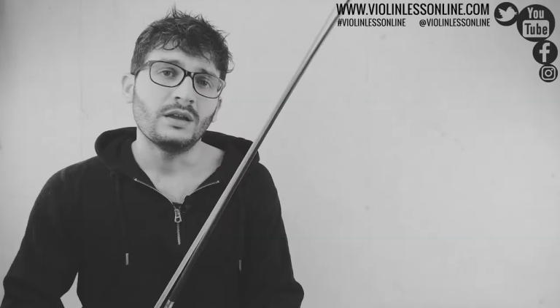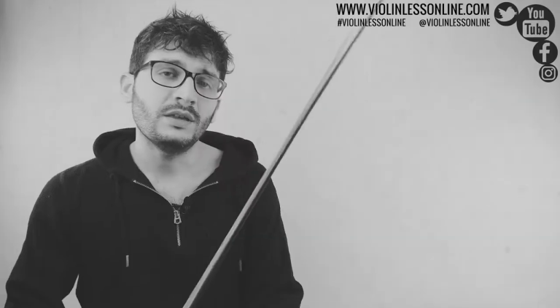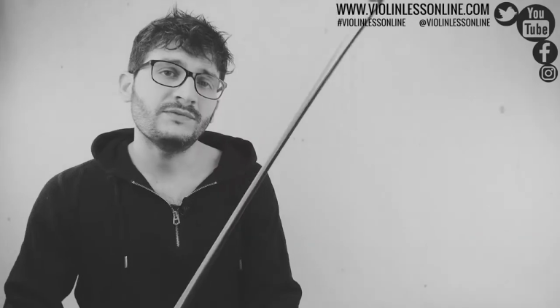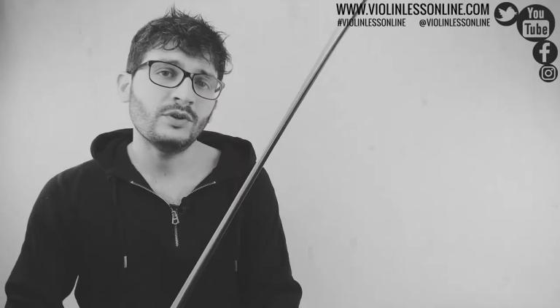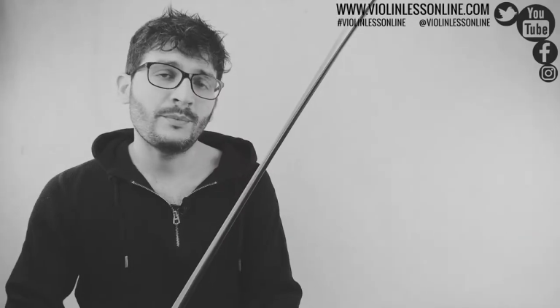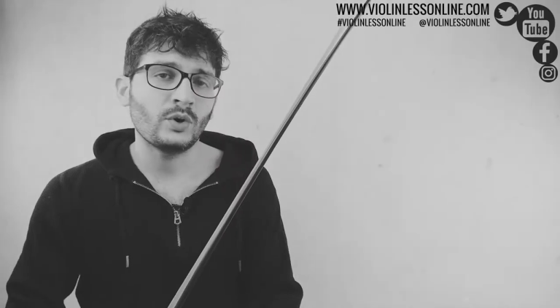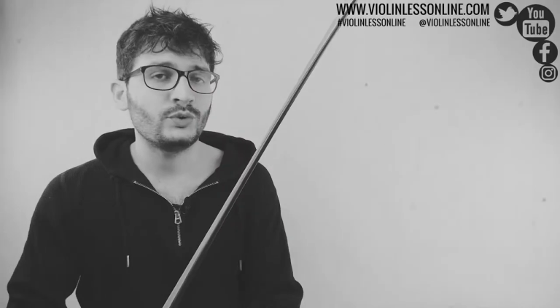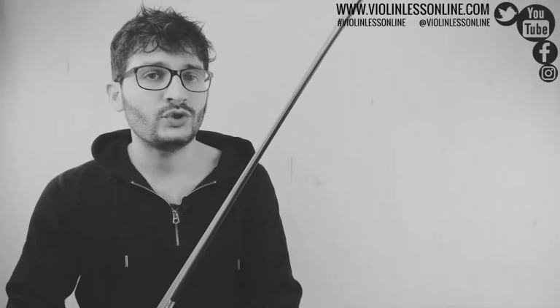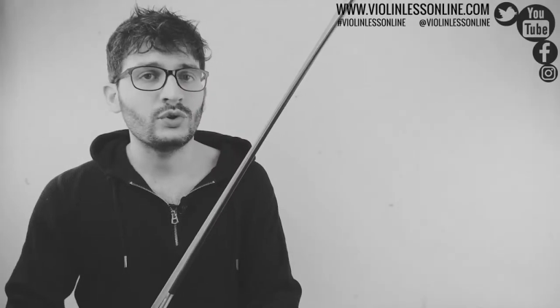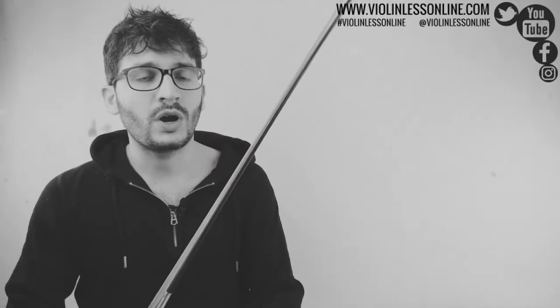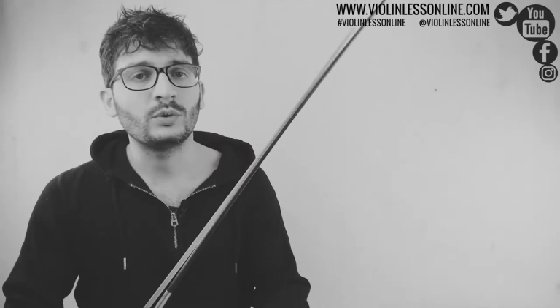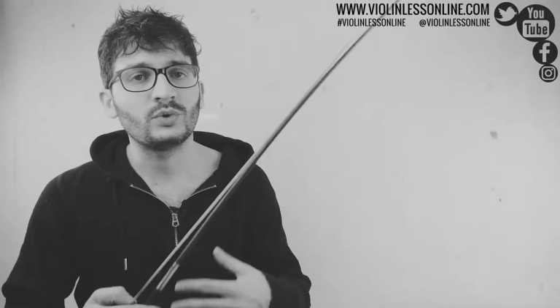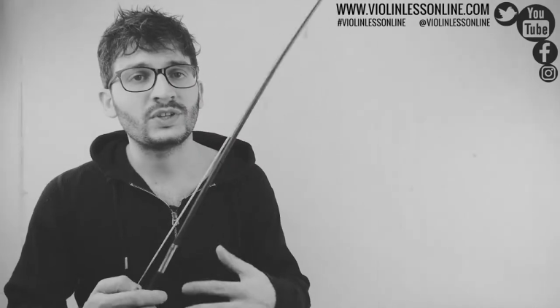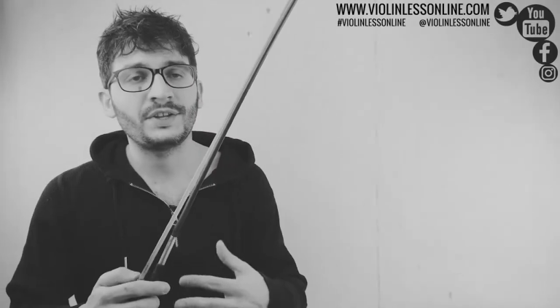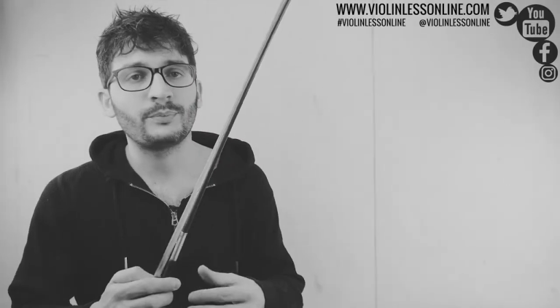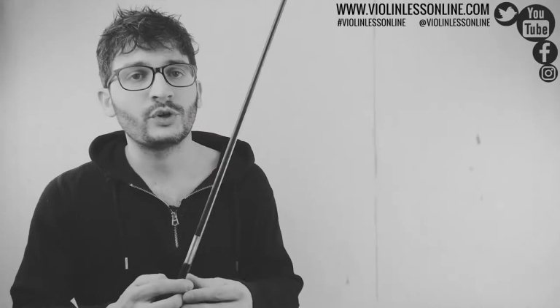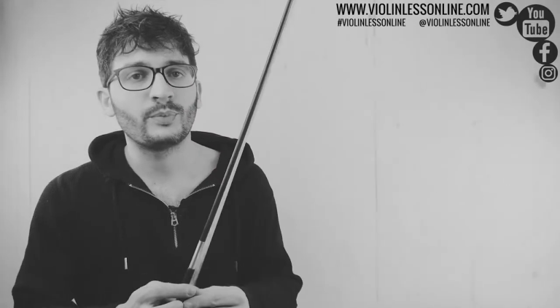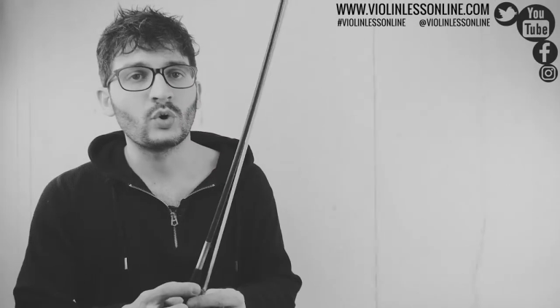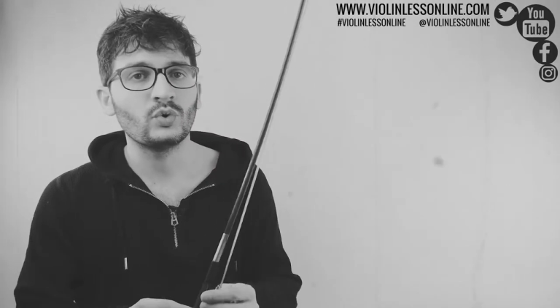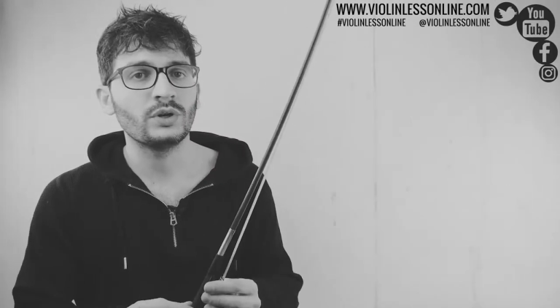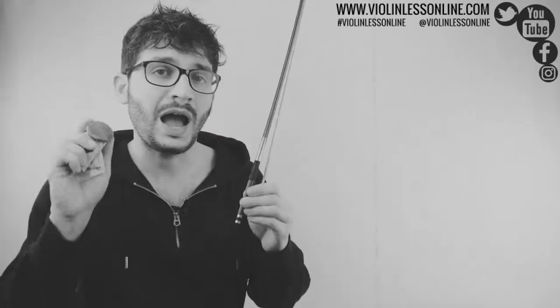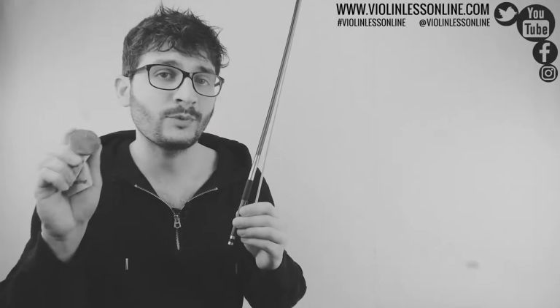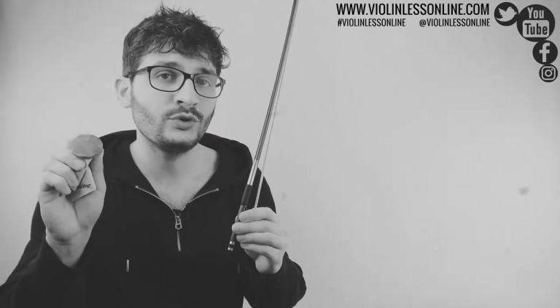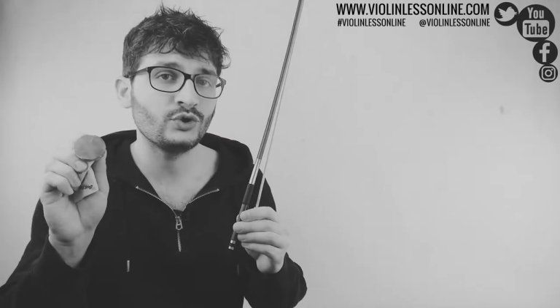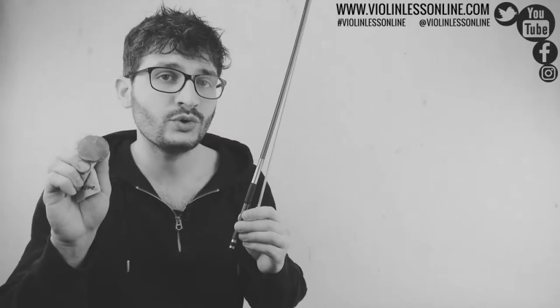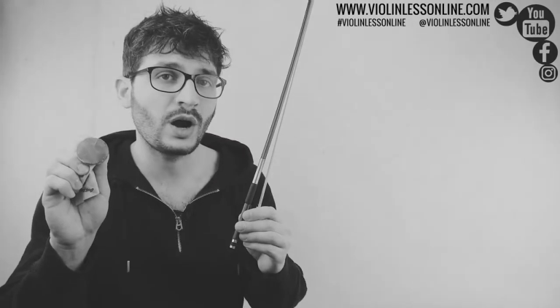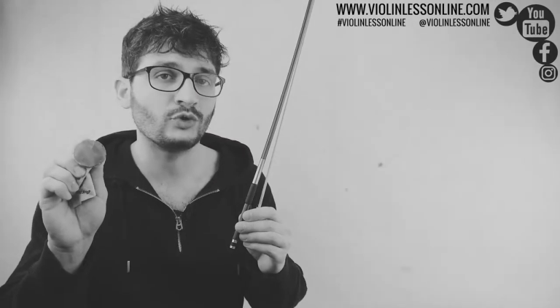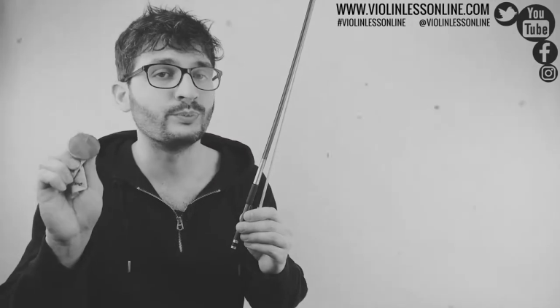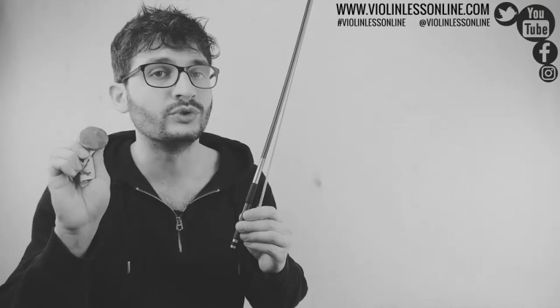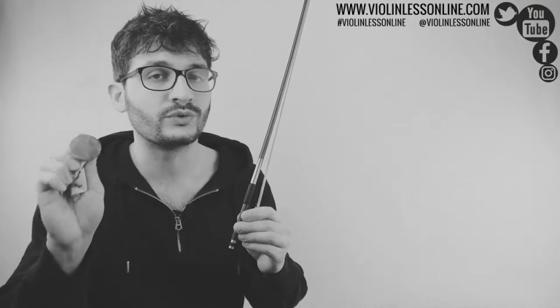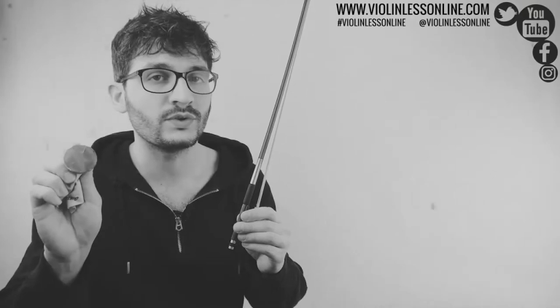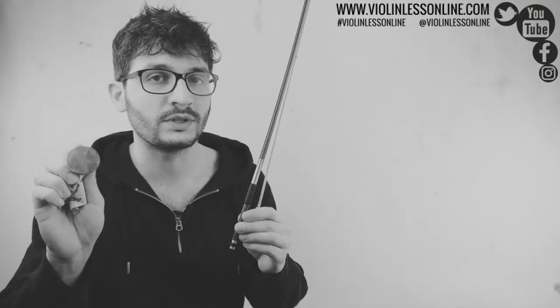In this video I'm going to show you how to set up your bow. I'm going to show you how to put the rosin on.